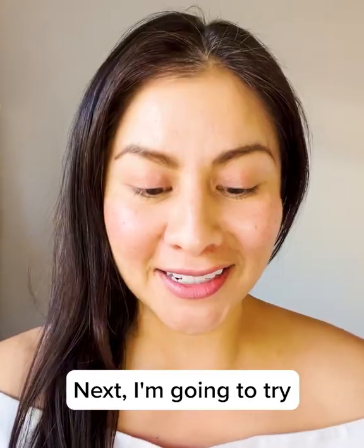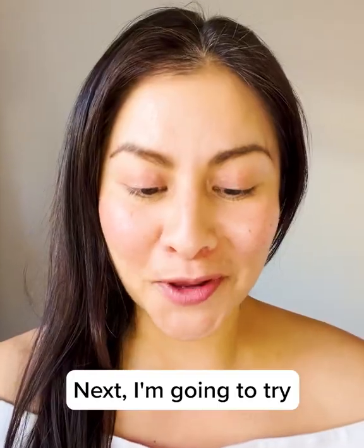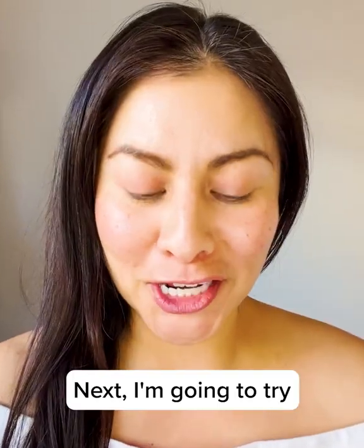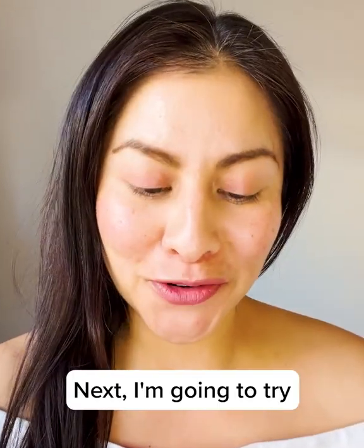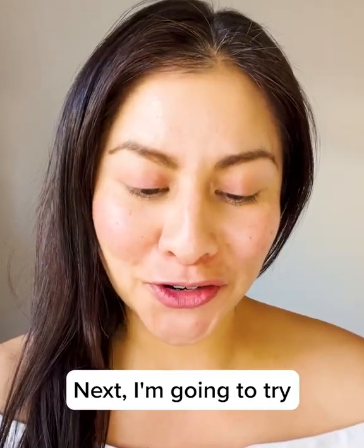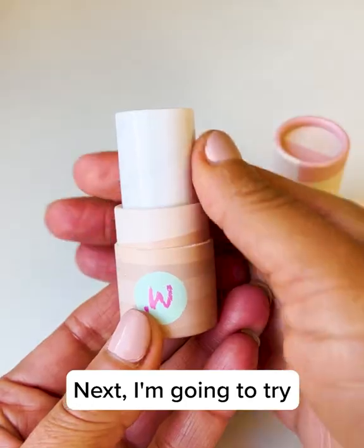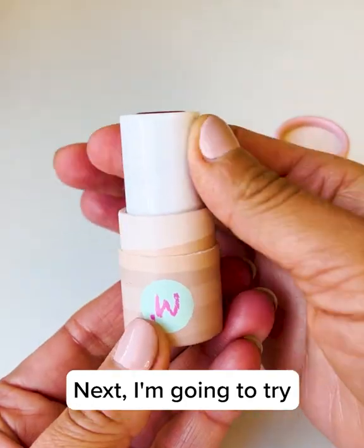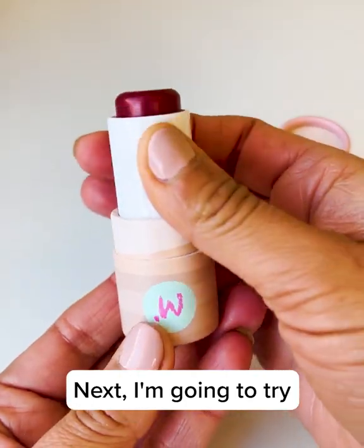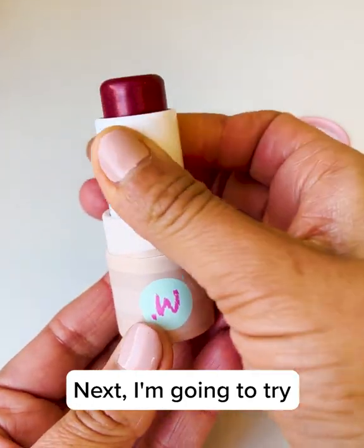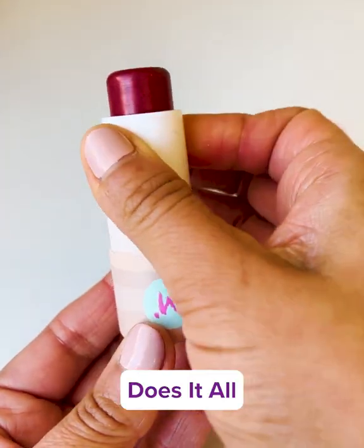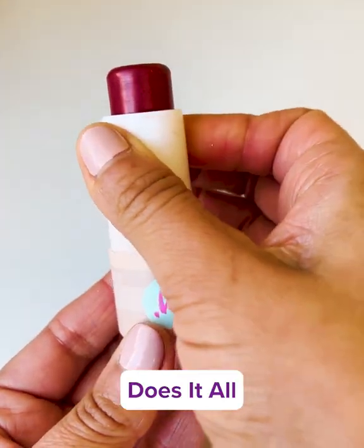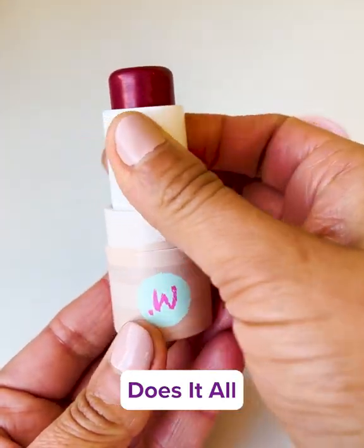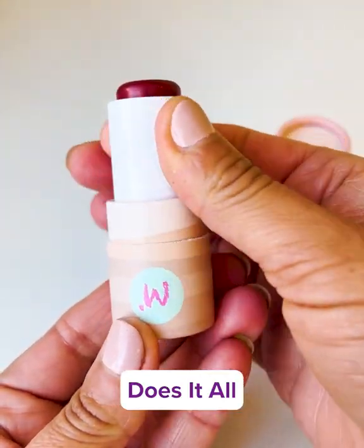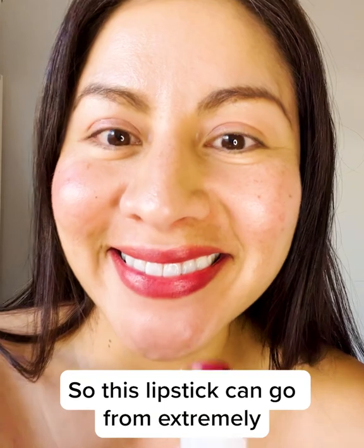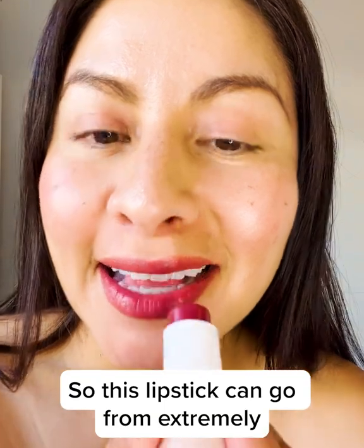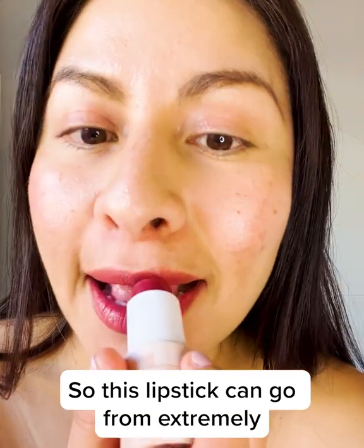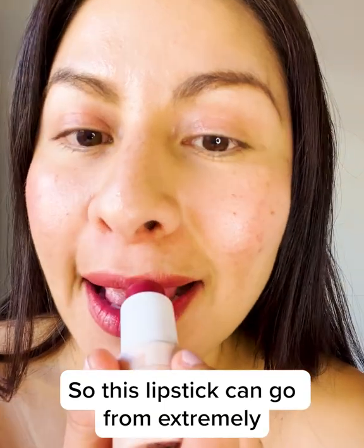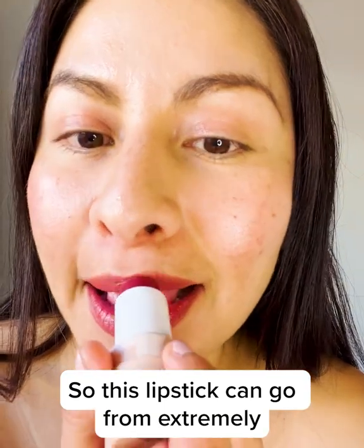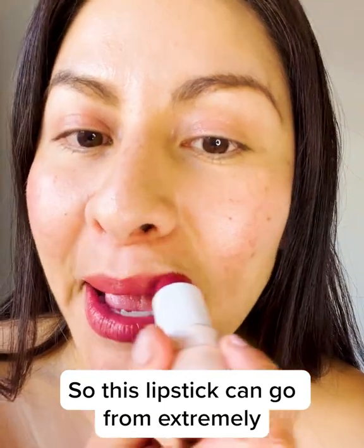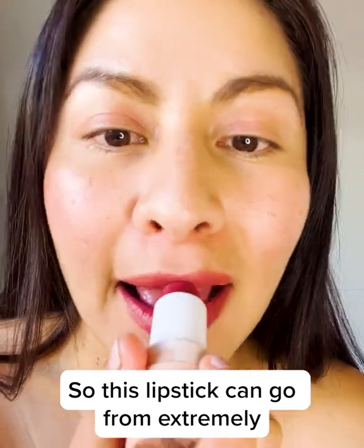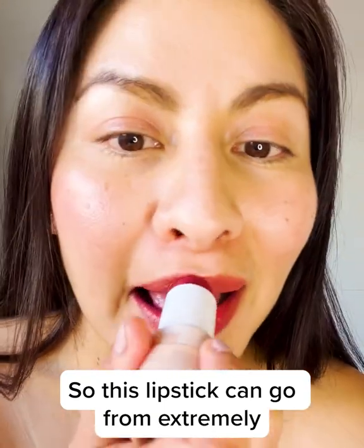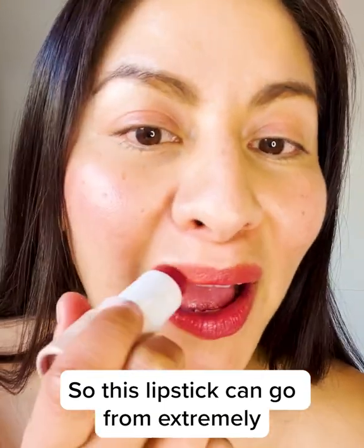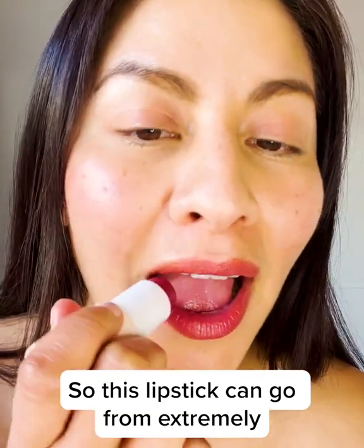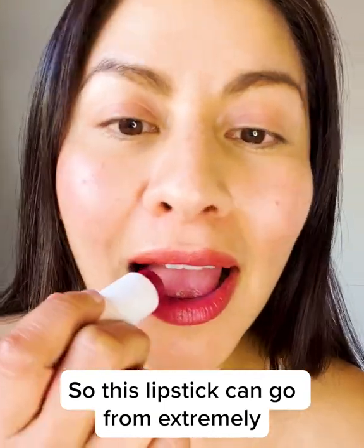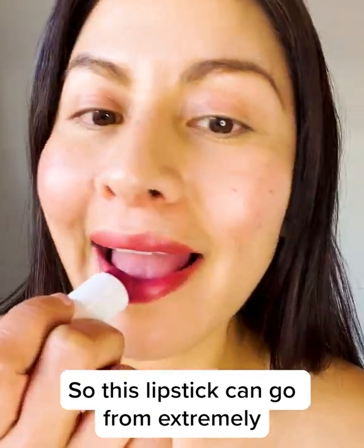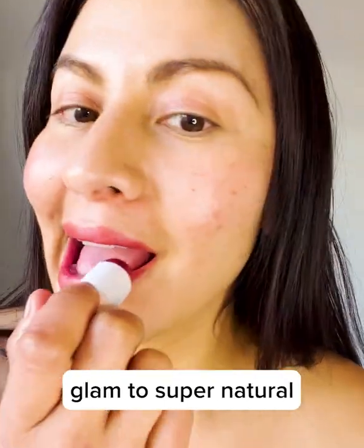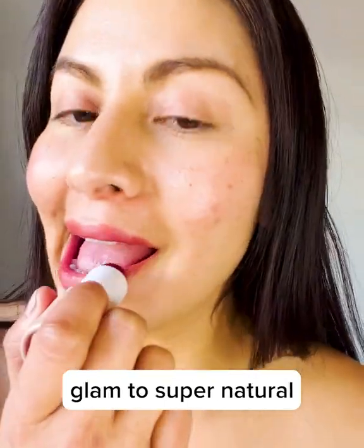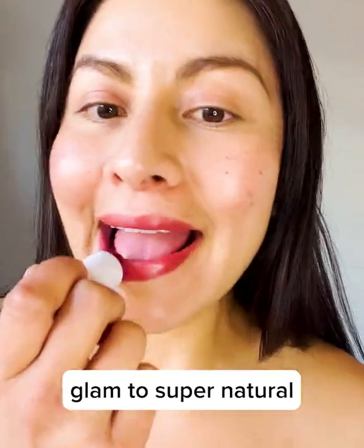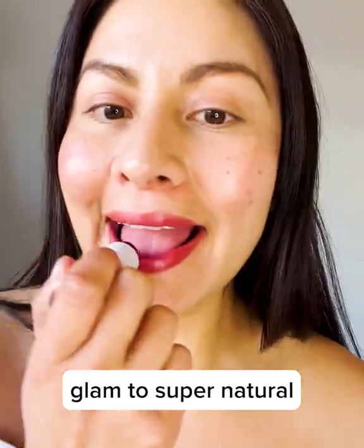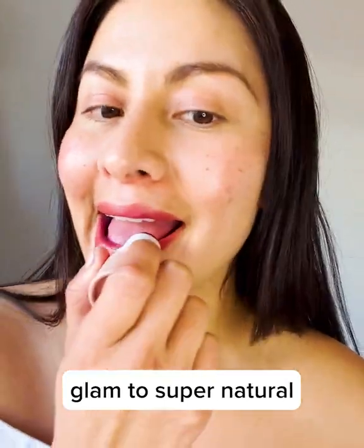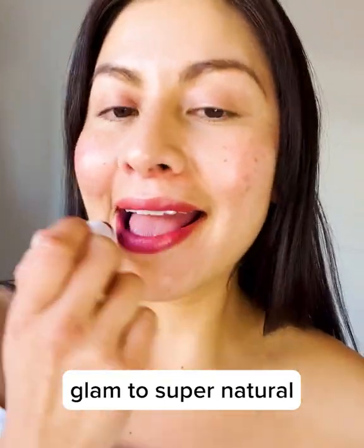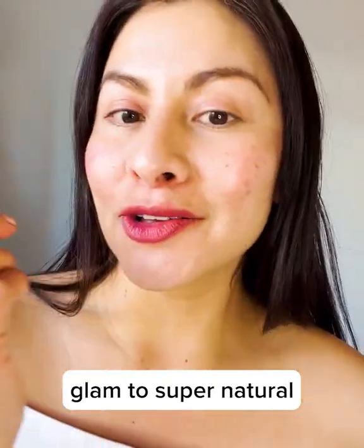Next, I'm going to try — does it all? This lipstick can go from extremely glam to super natural.